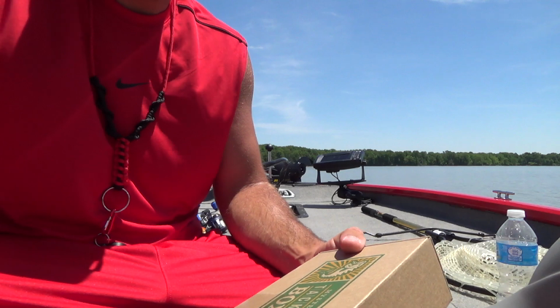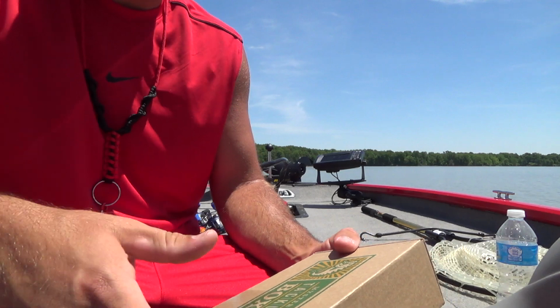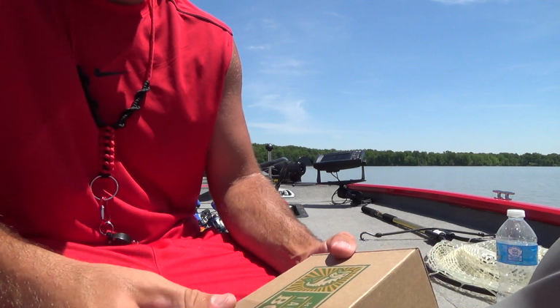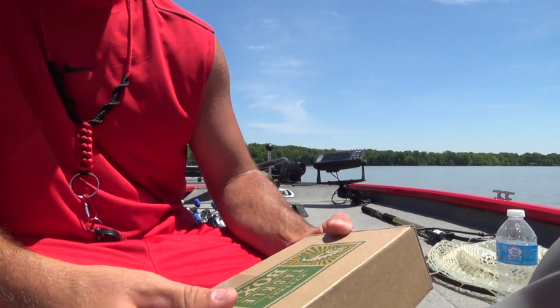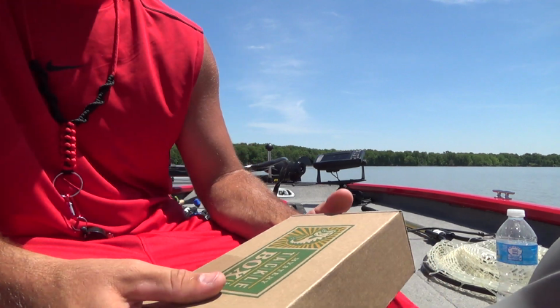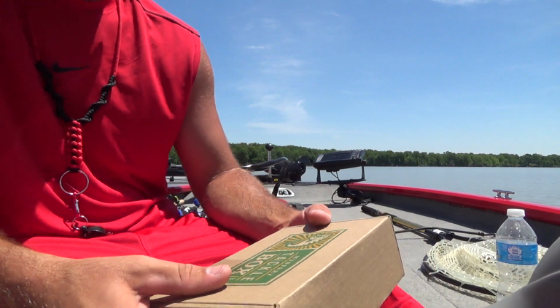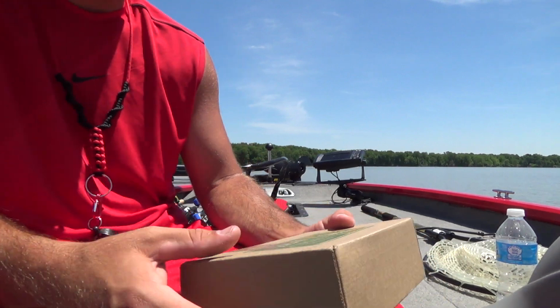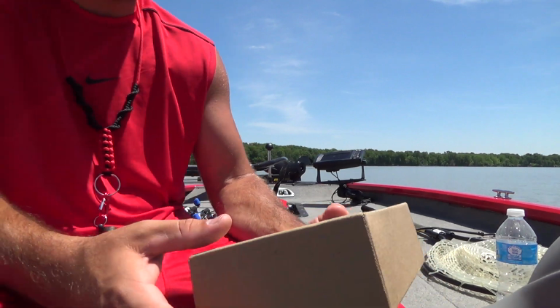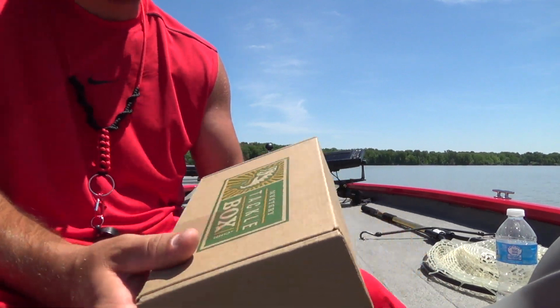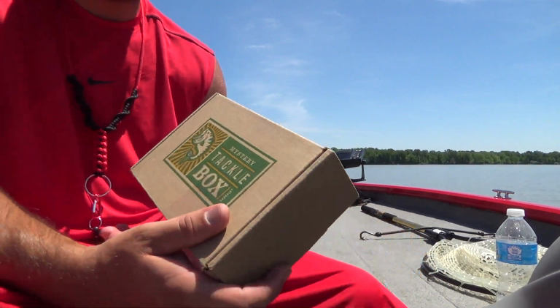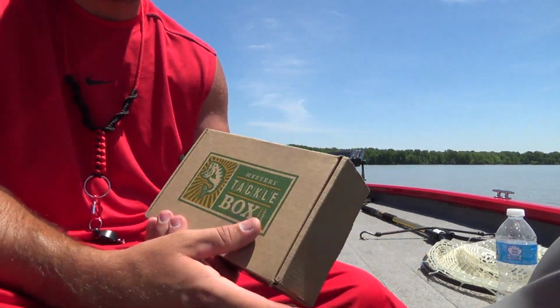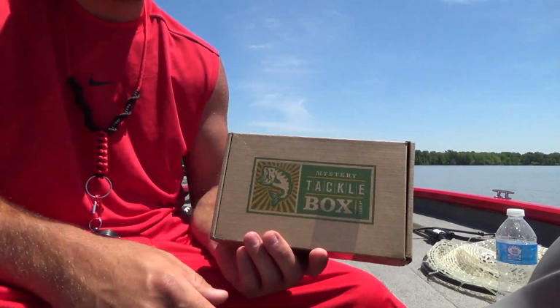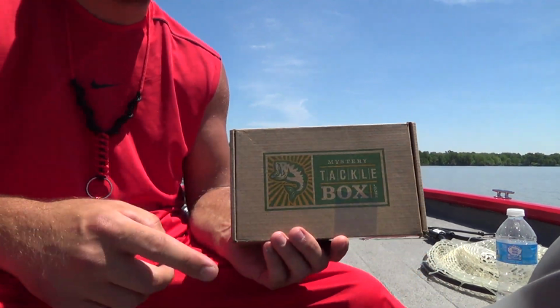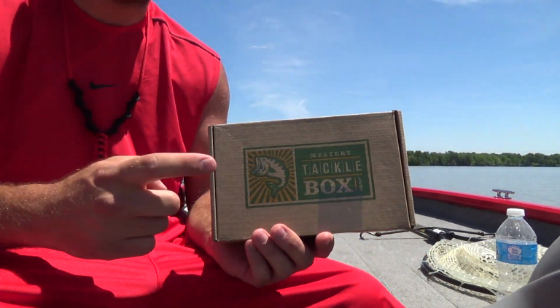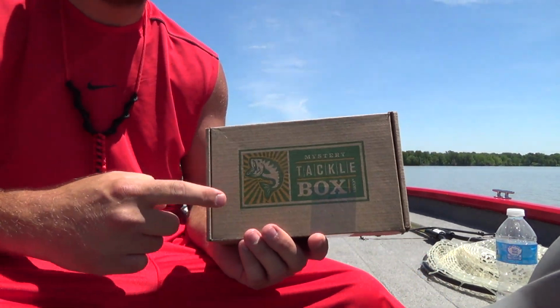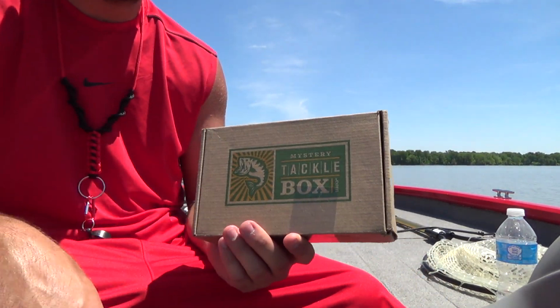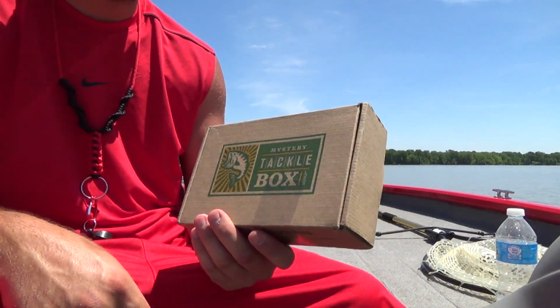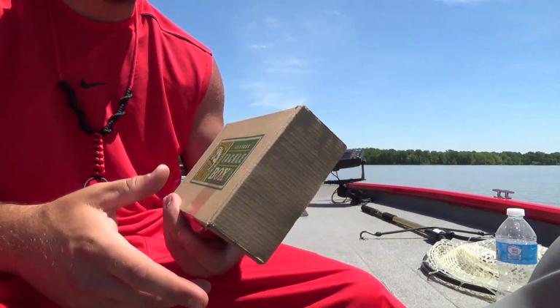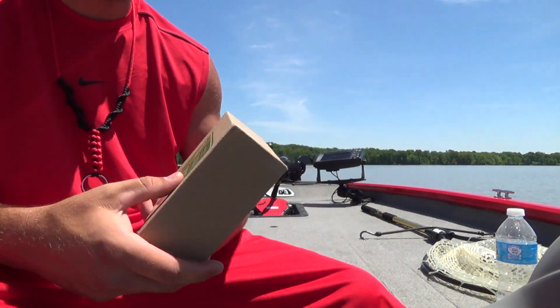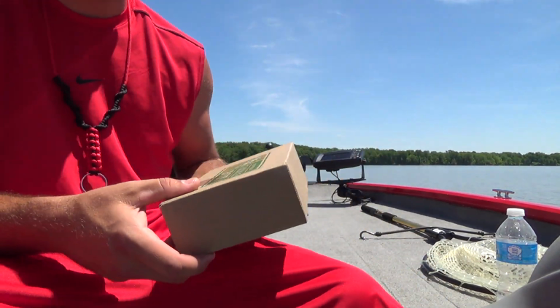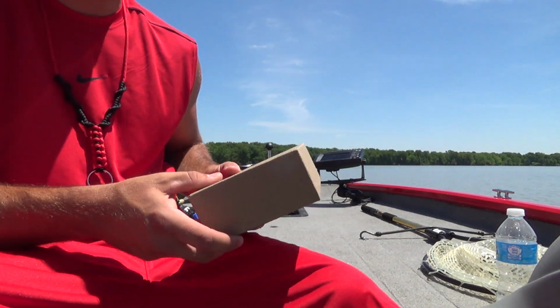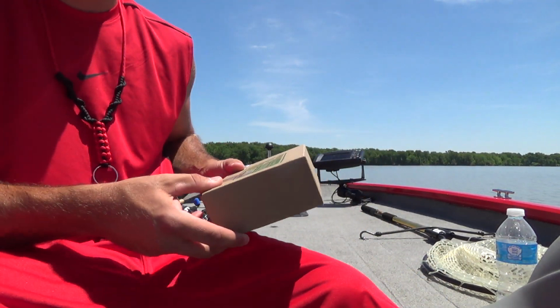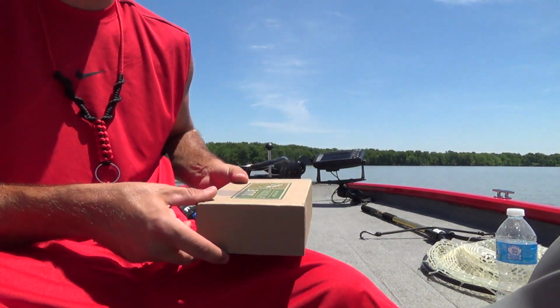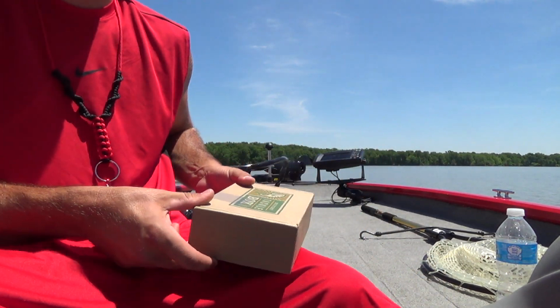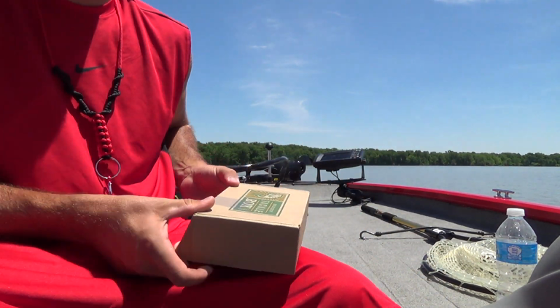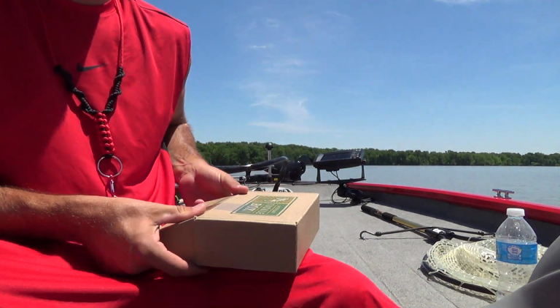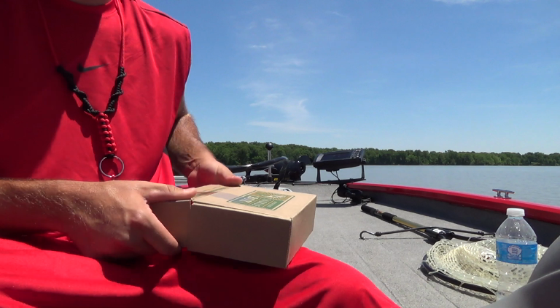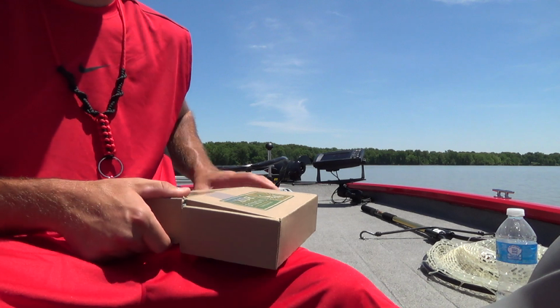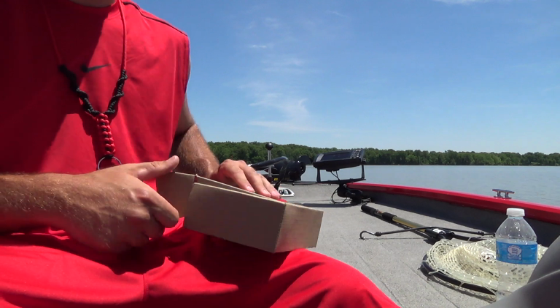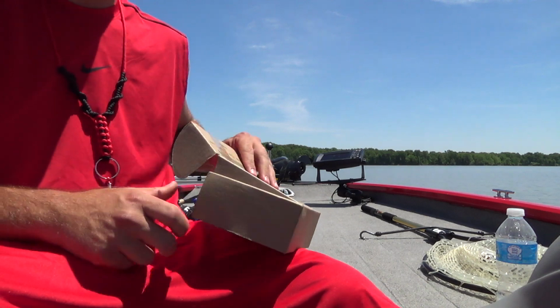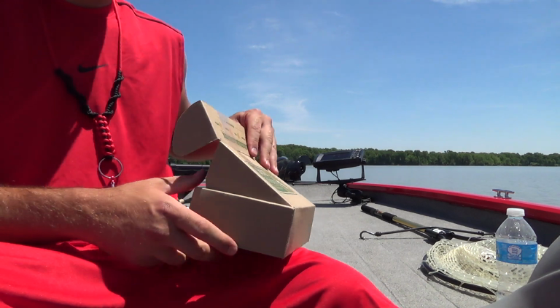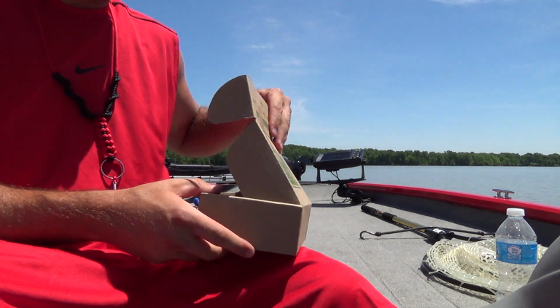Hey guys, what's going on? We've got Mr. Tackle Box, Box 1 here. Let's check it out.